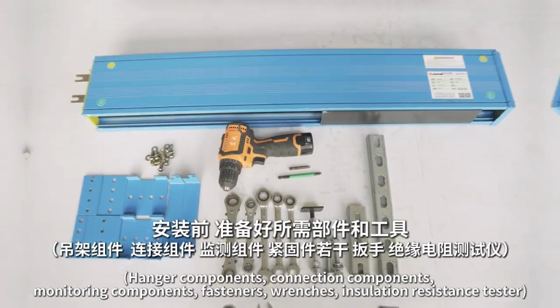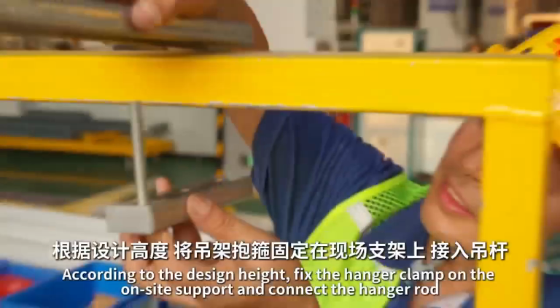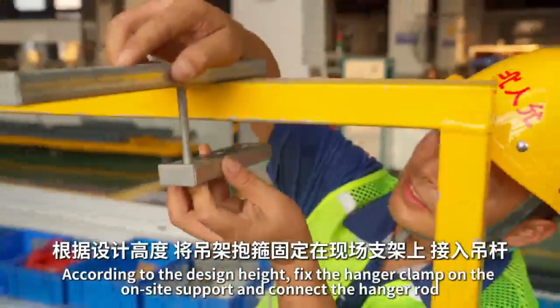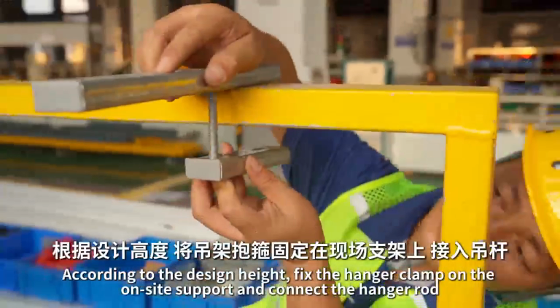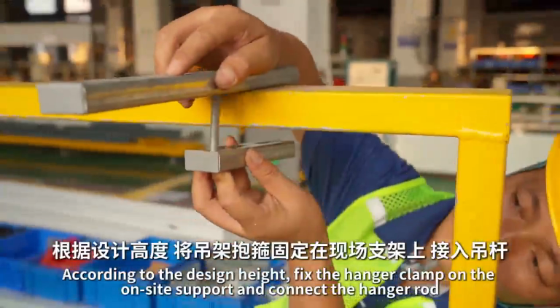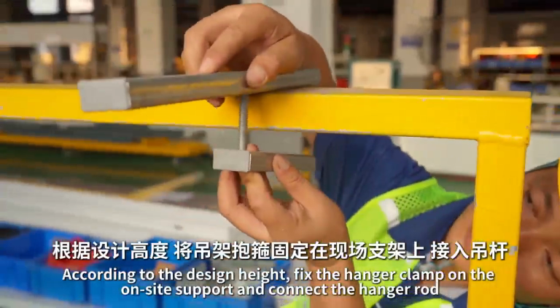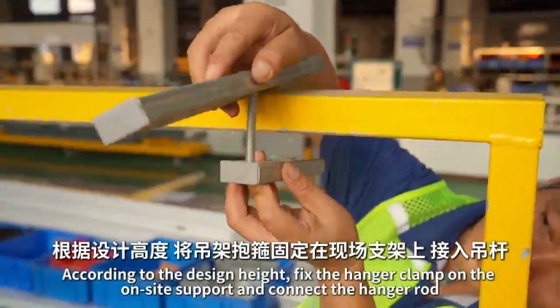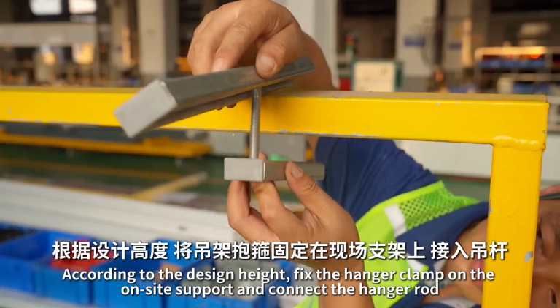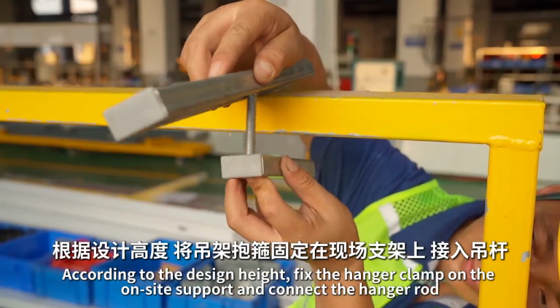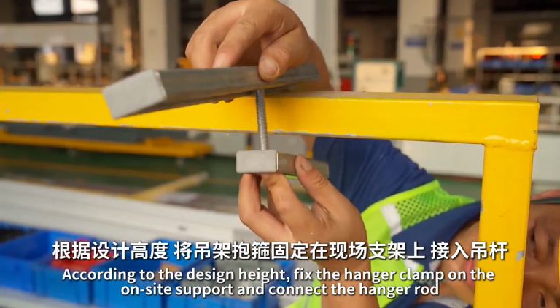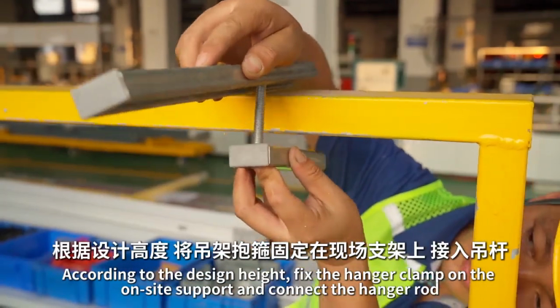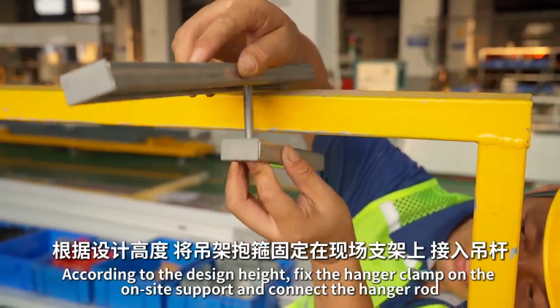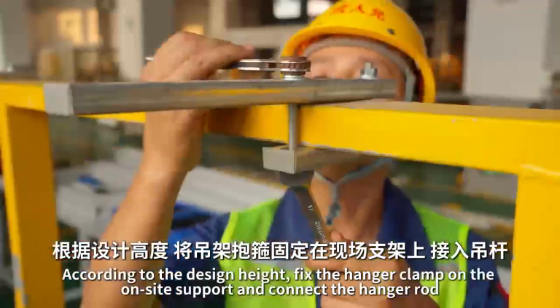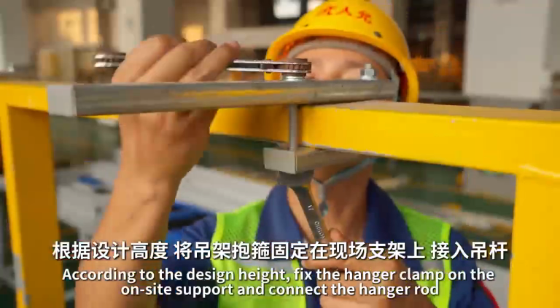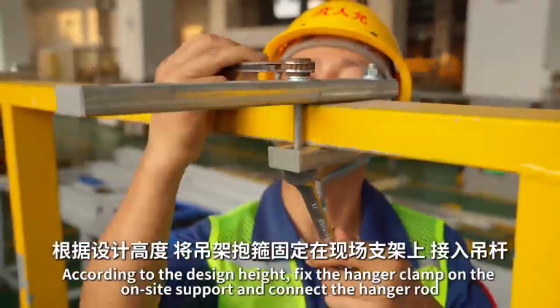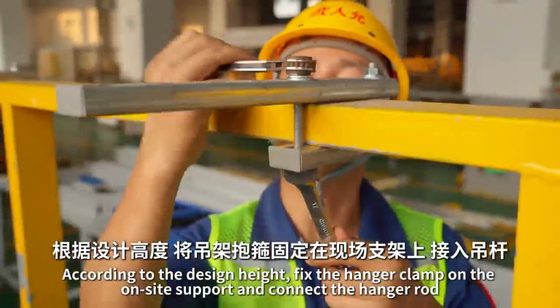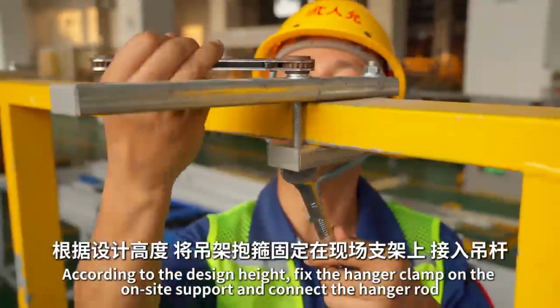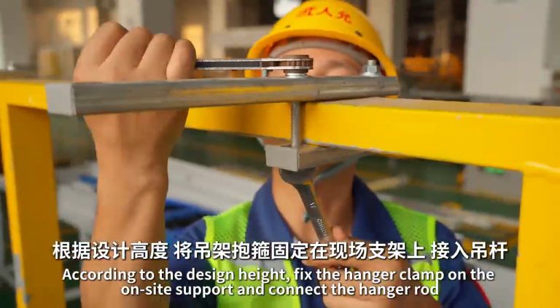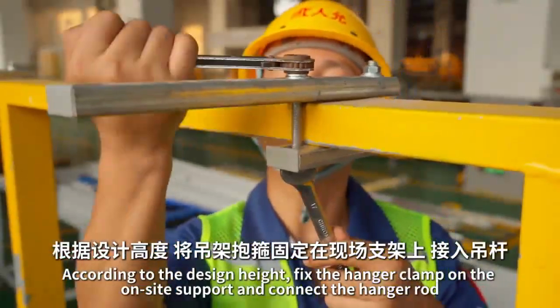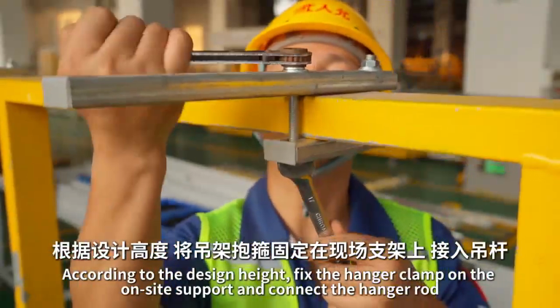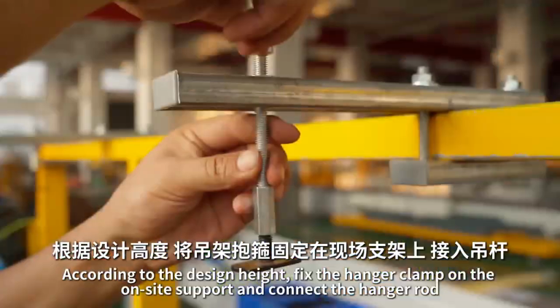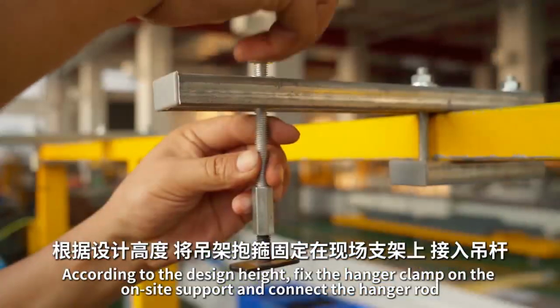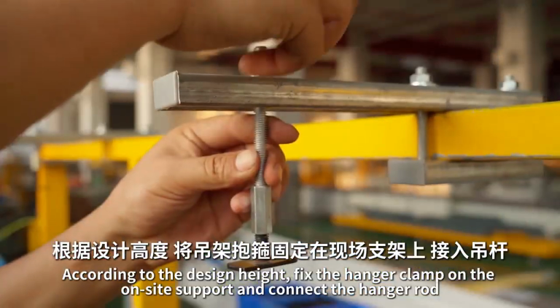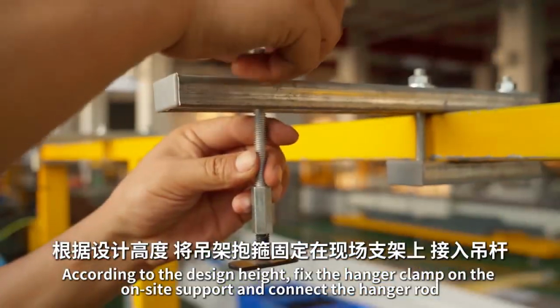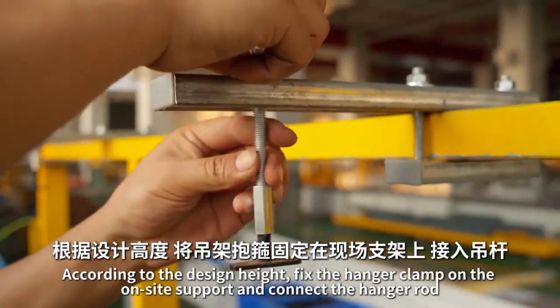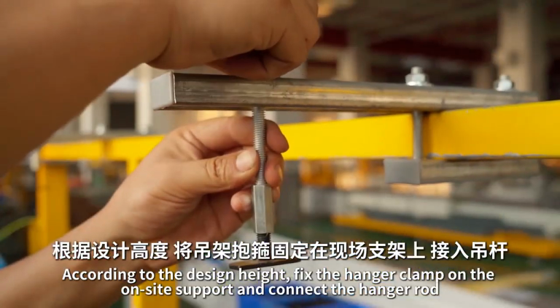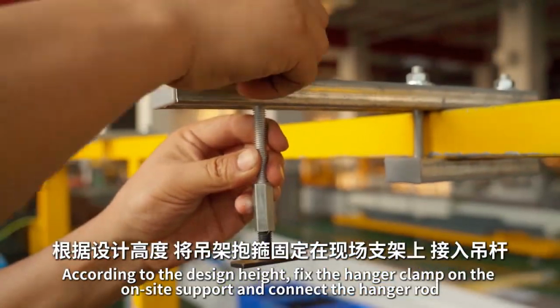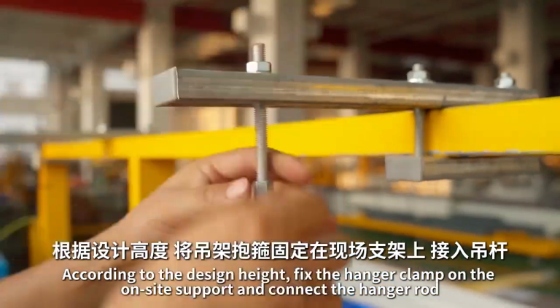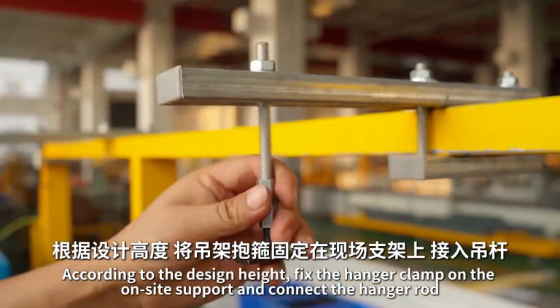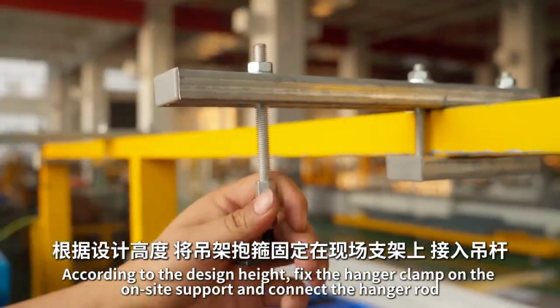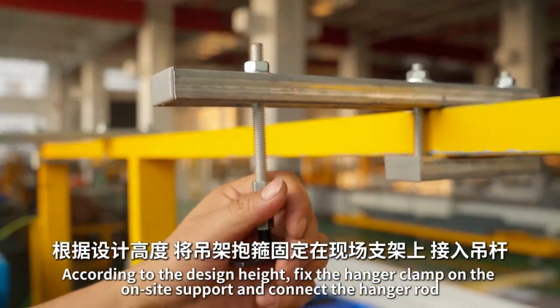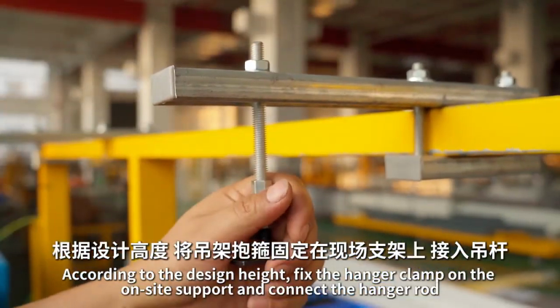According to the design height, fix the hanger clamp on the on-site support and connect the hanger rod.